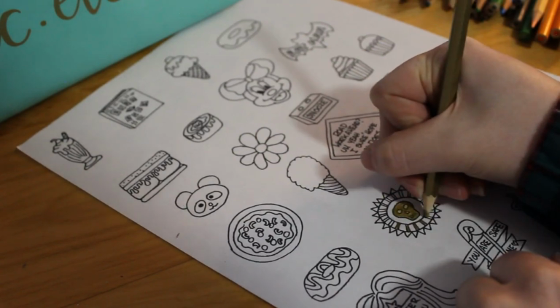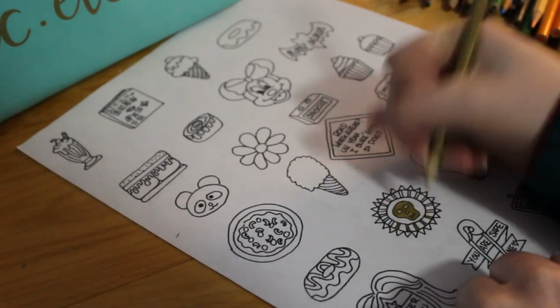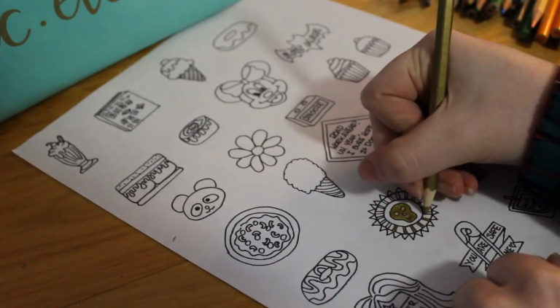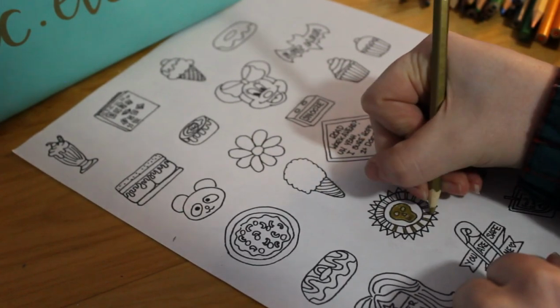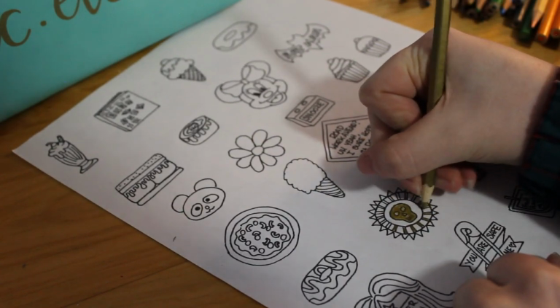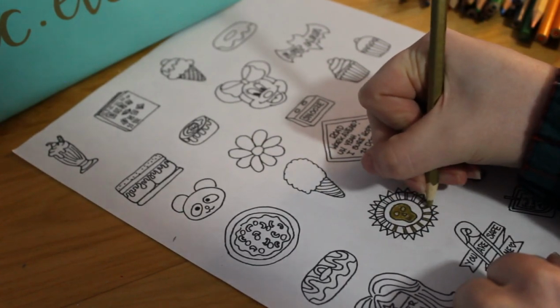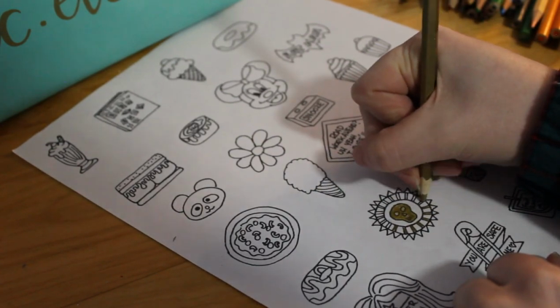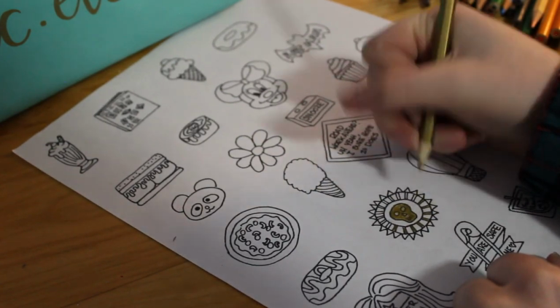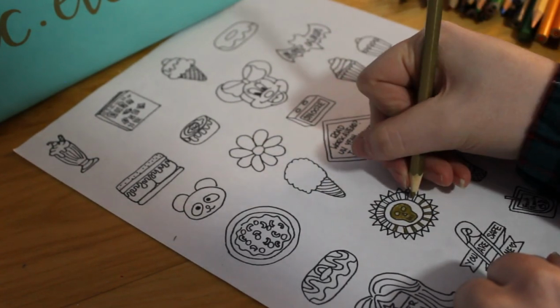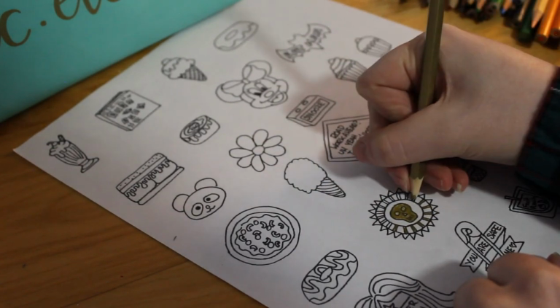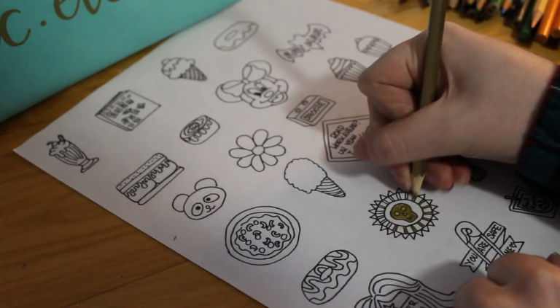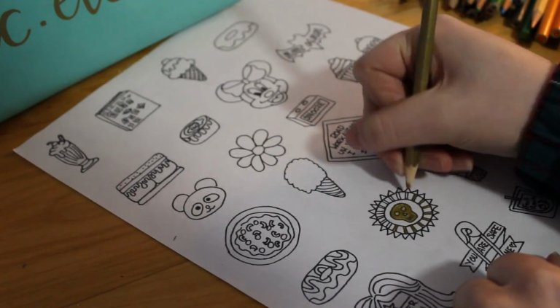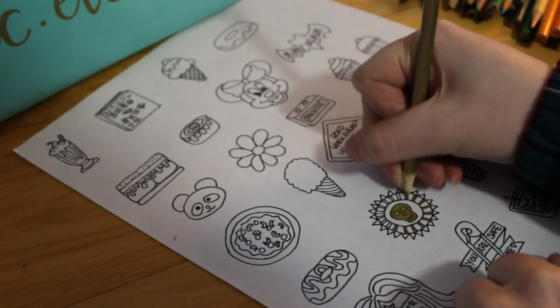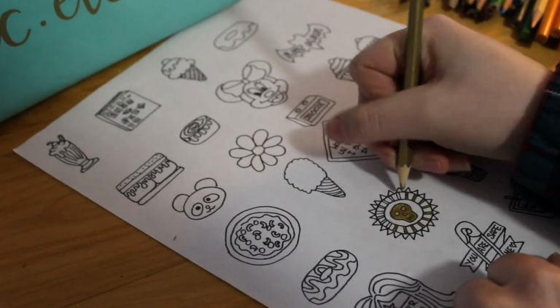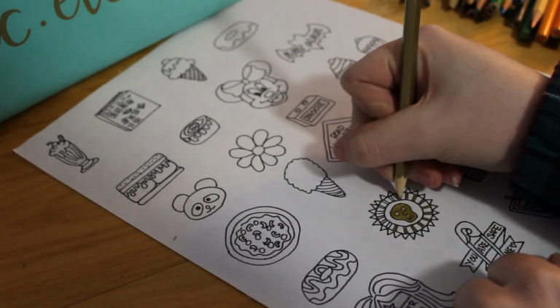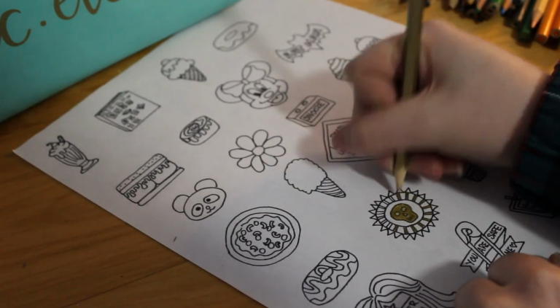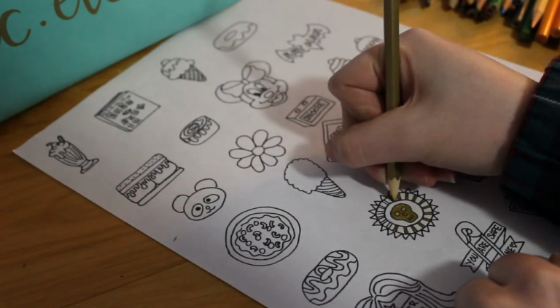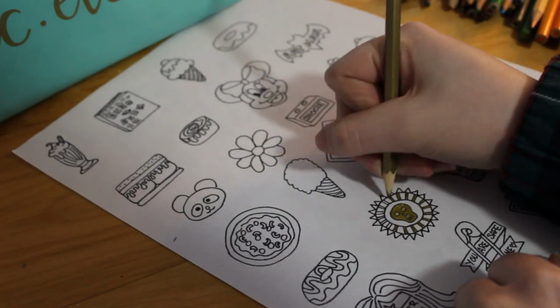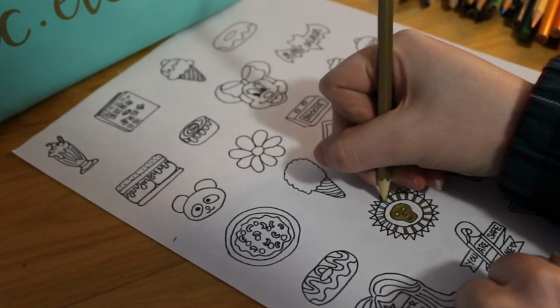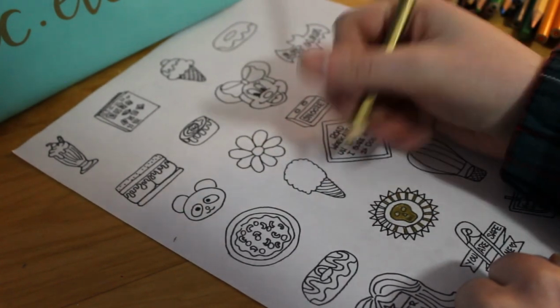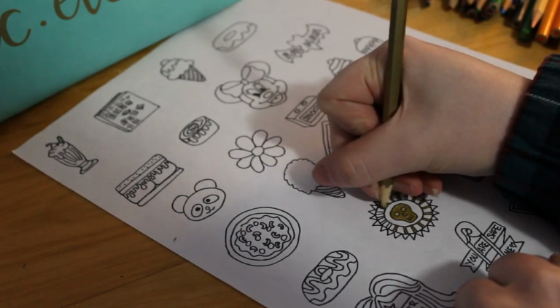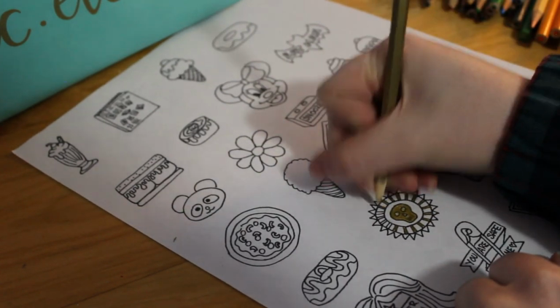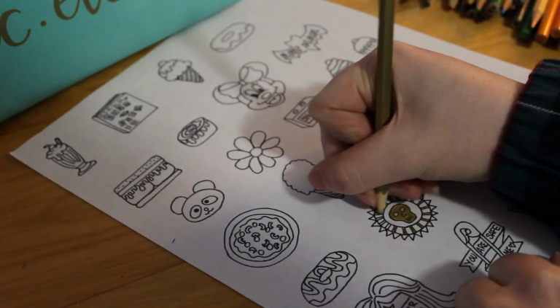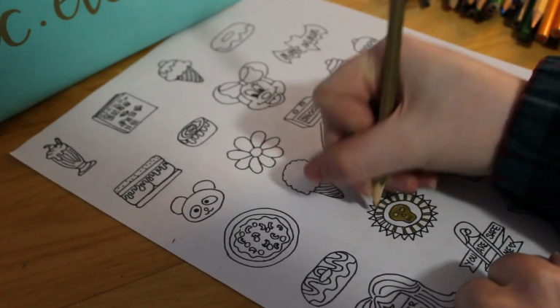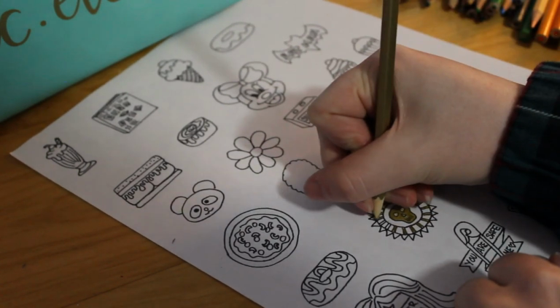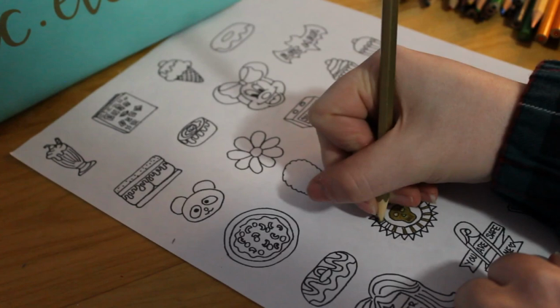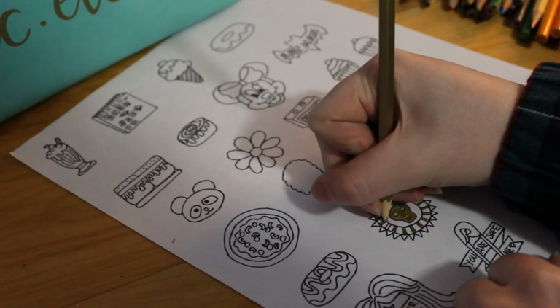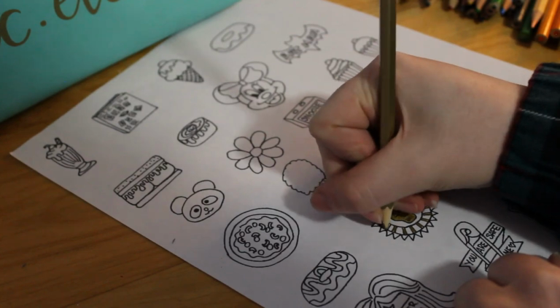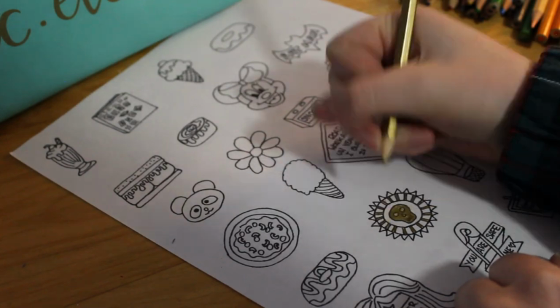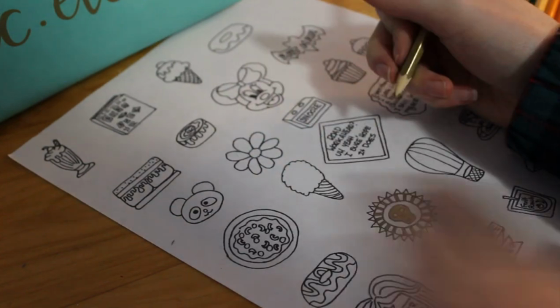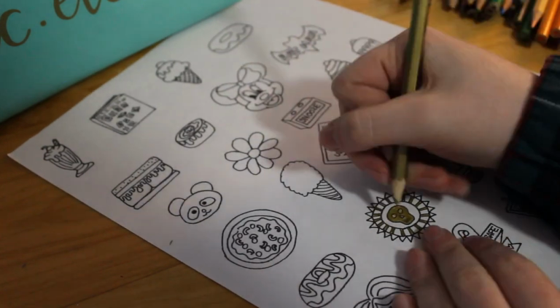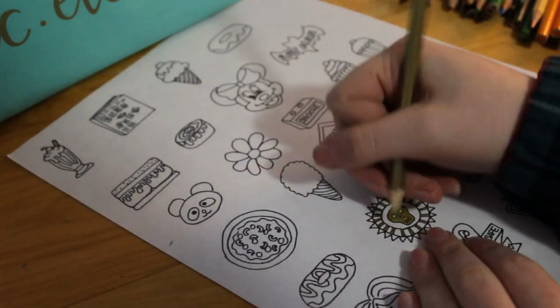Like I said, I found a lot on Pinterest. There were so many cool different designs.